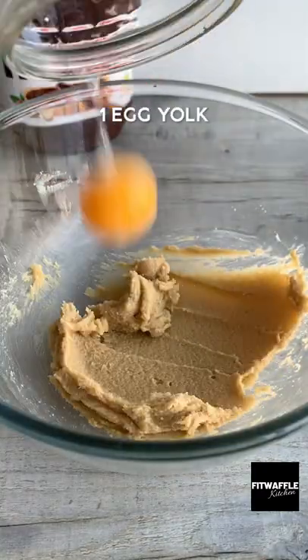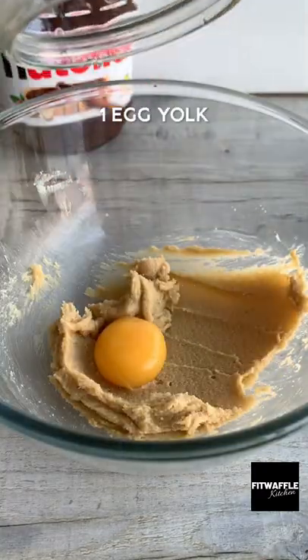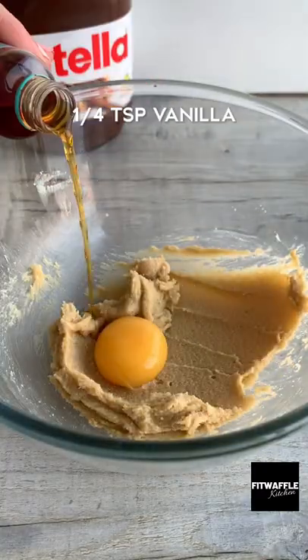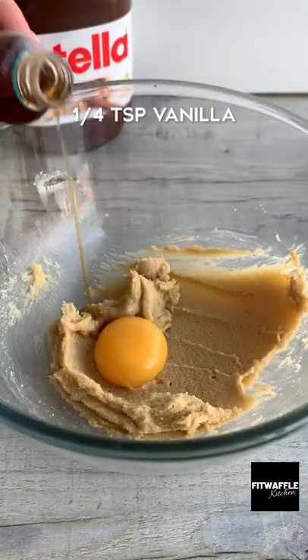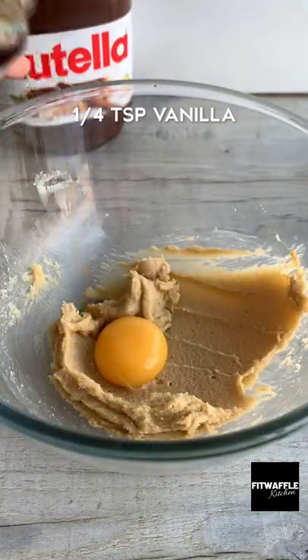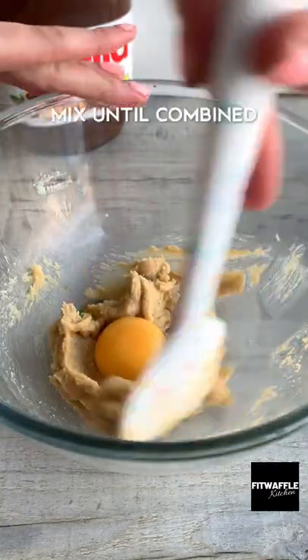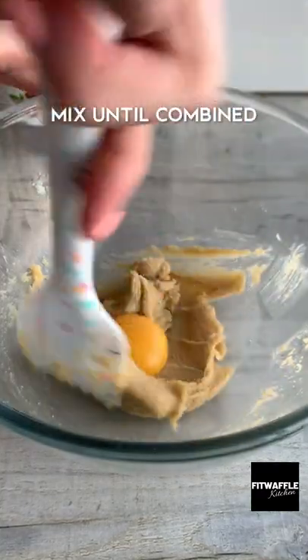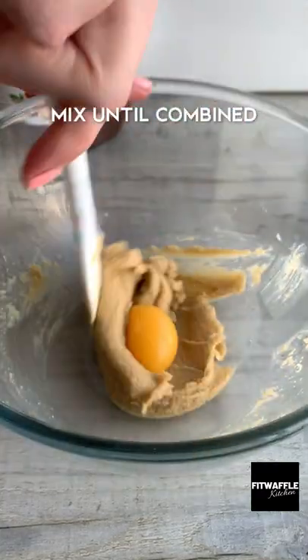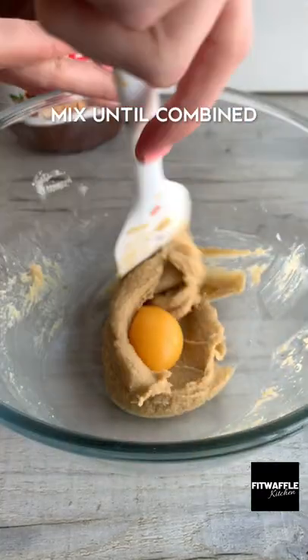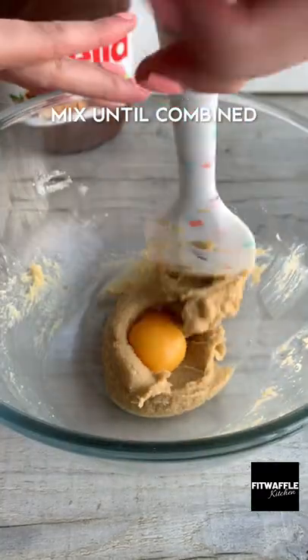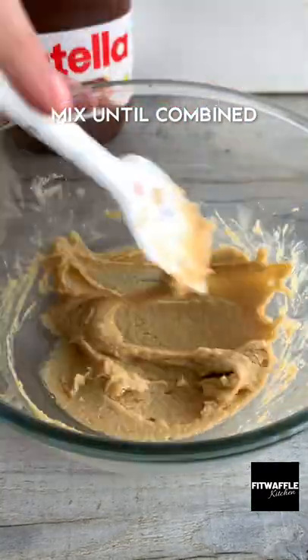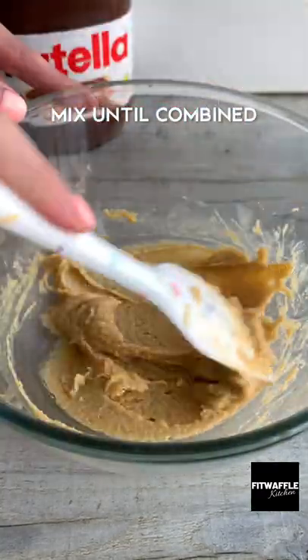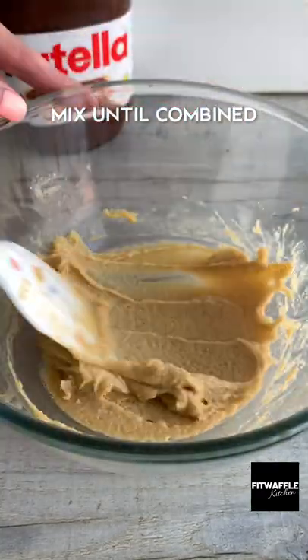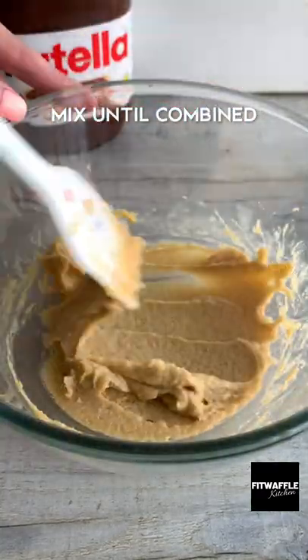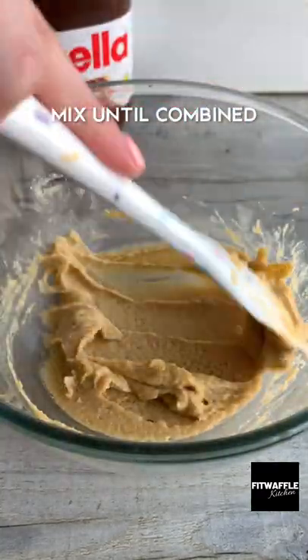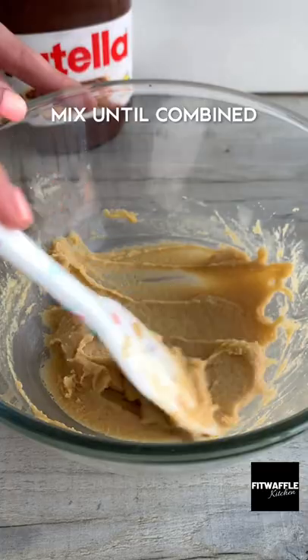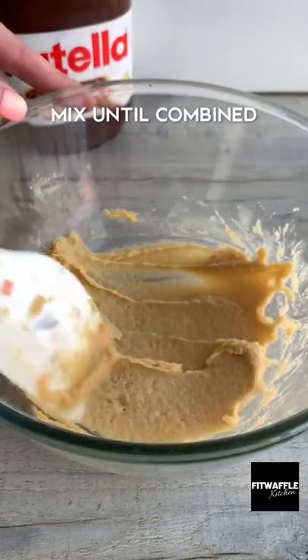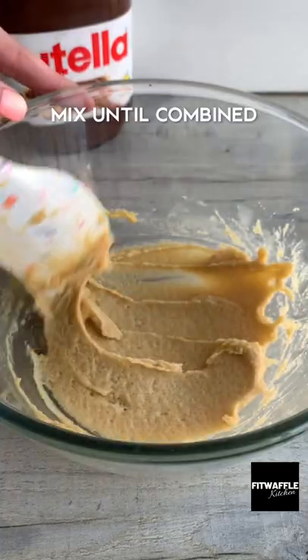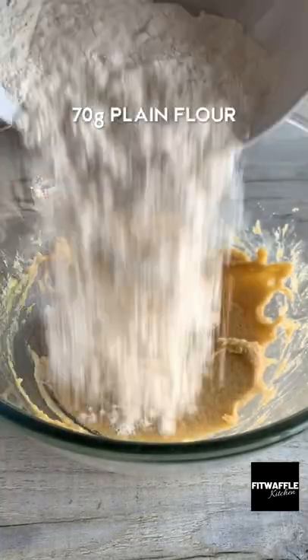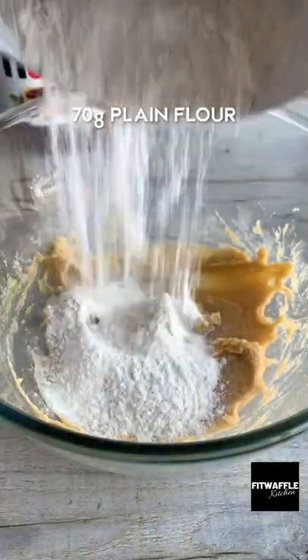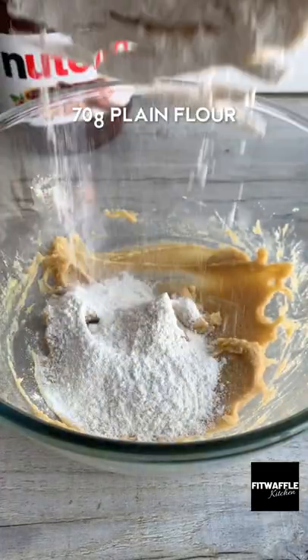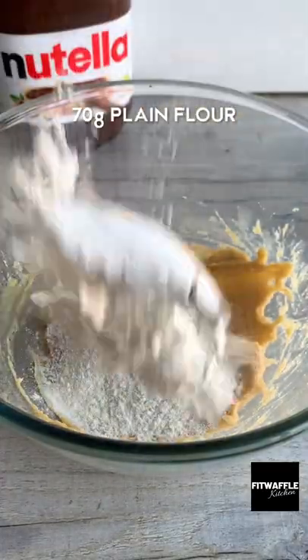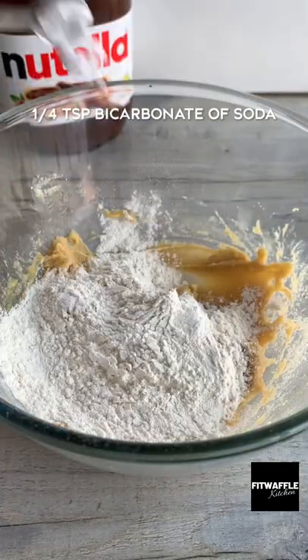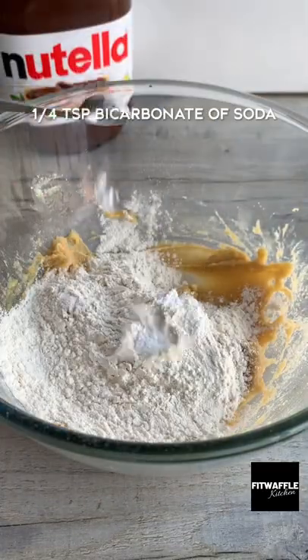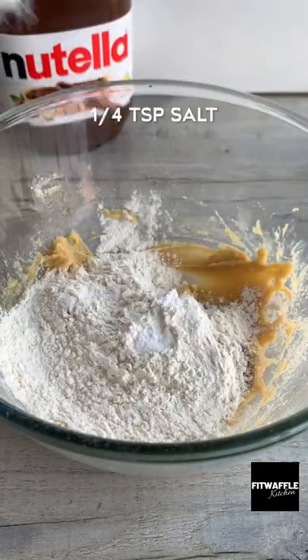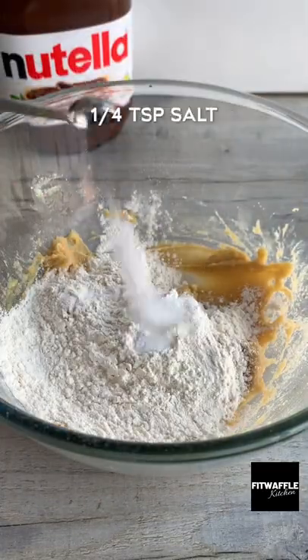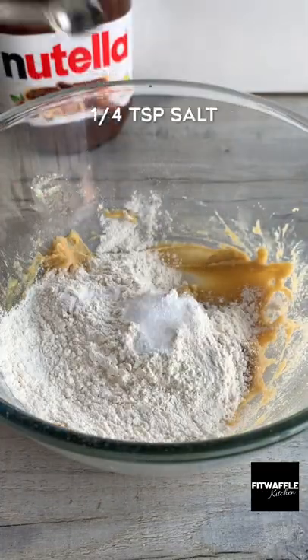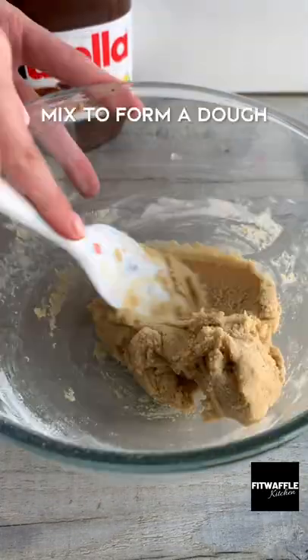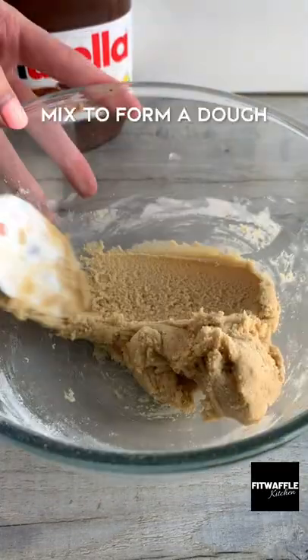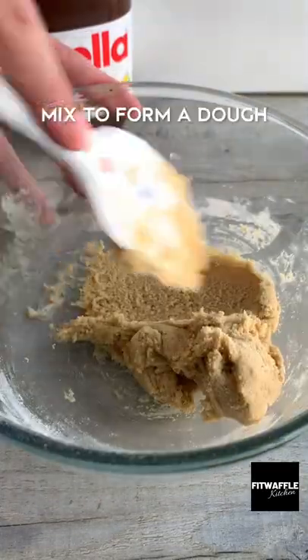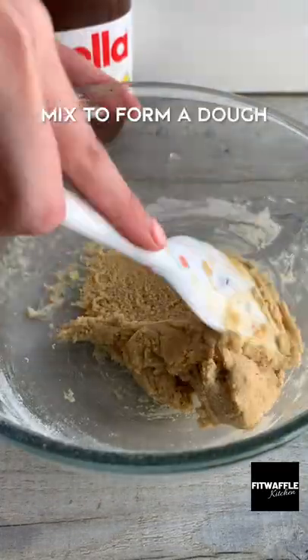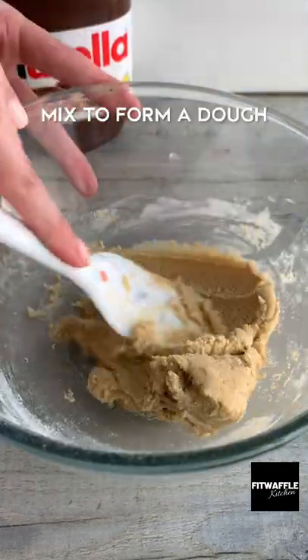Add one egg and vanilla and mix until it combines. Then add plain flour, bicarbonate of soda and salt and mix to form a dough.